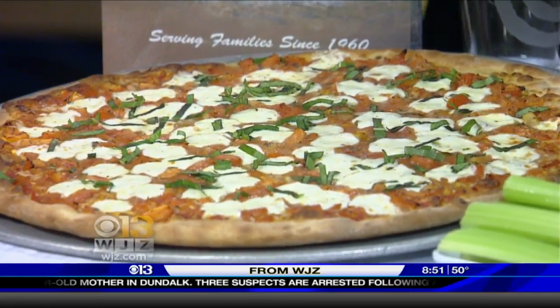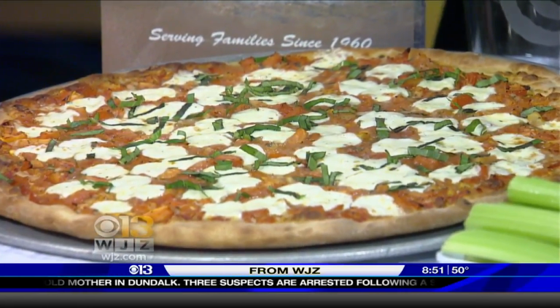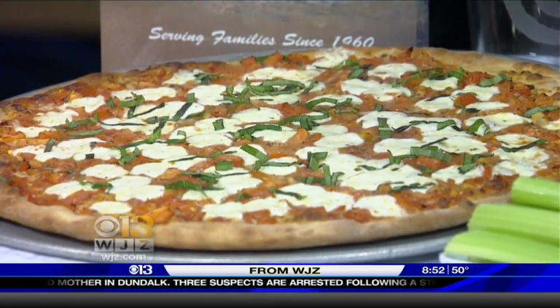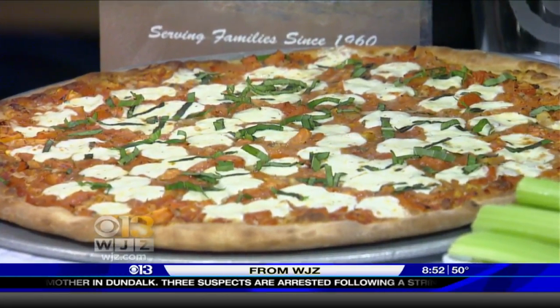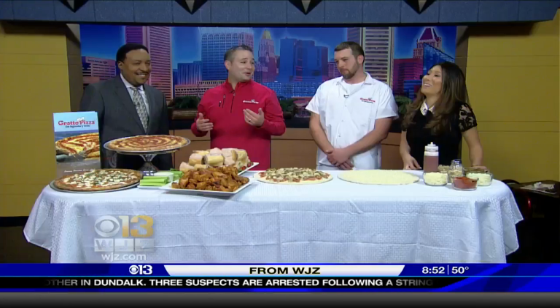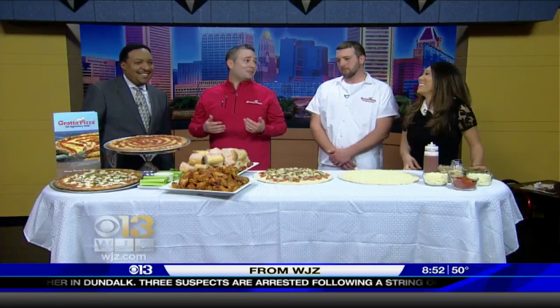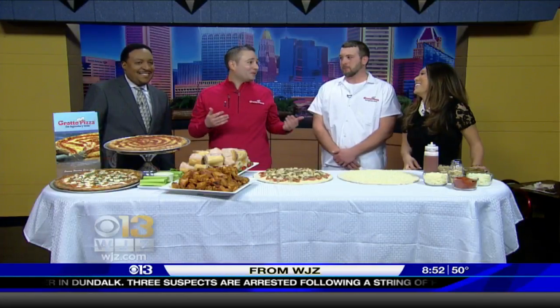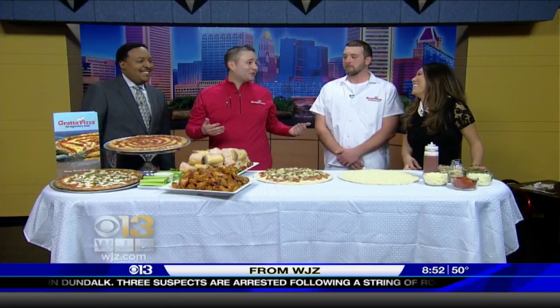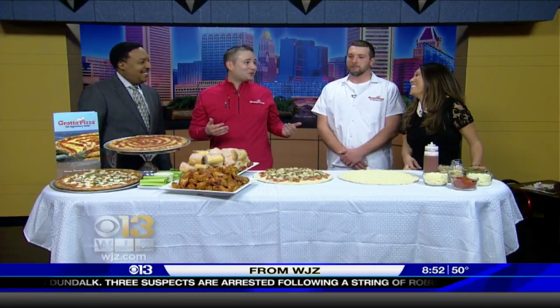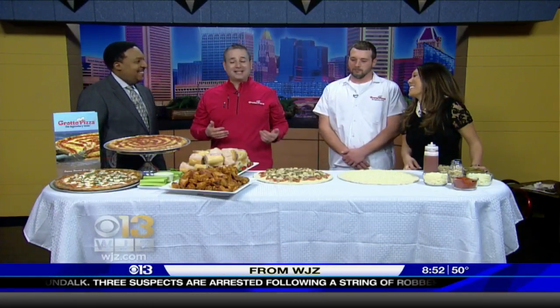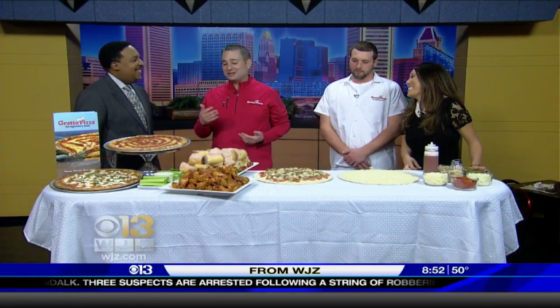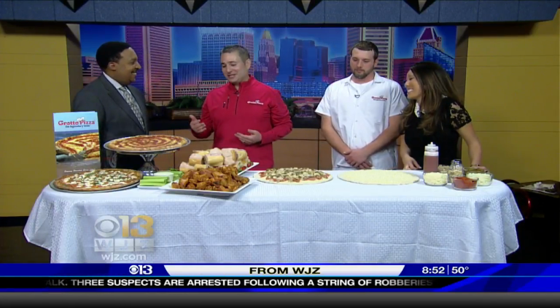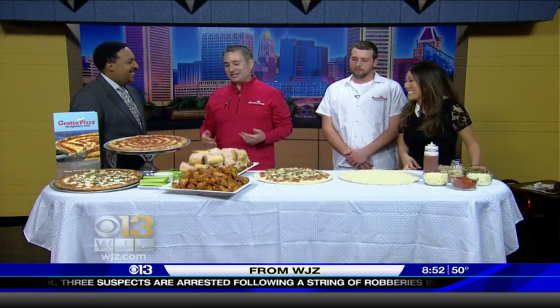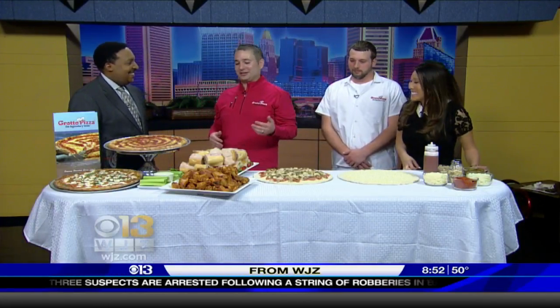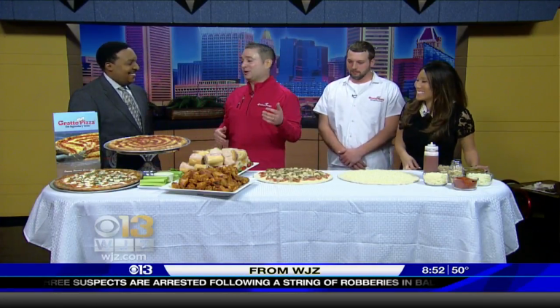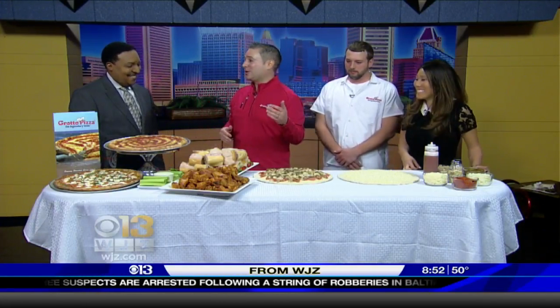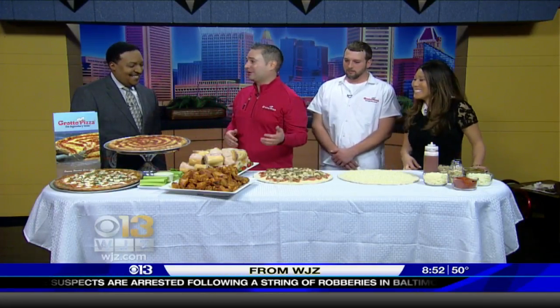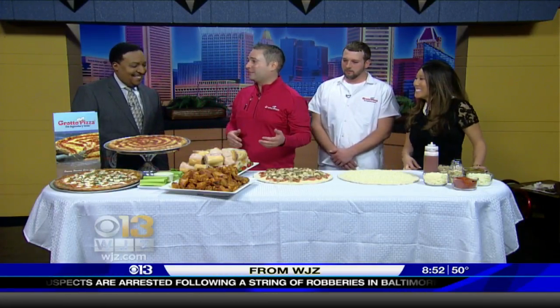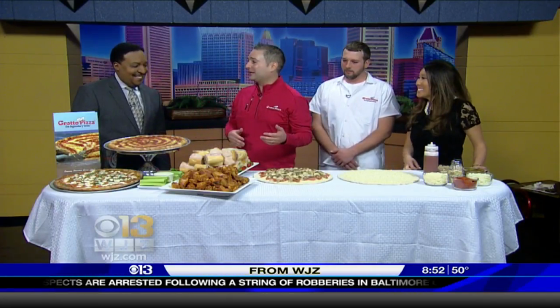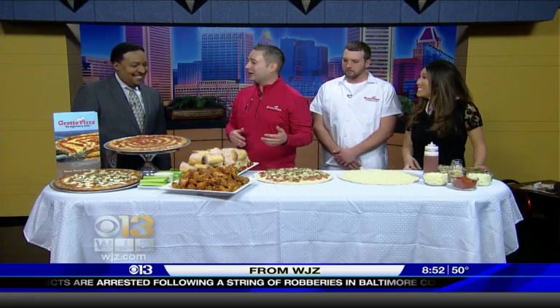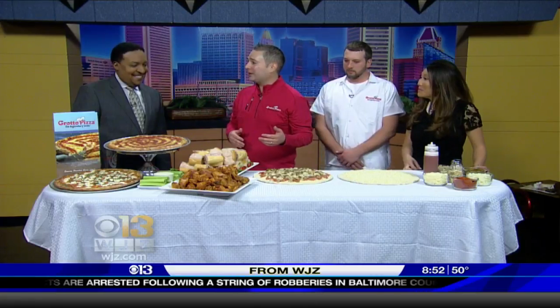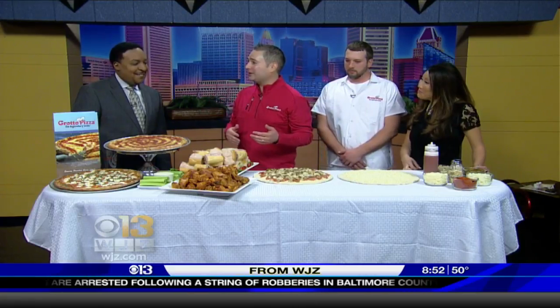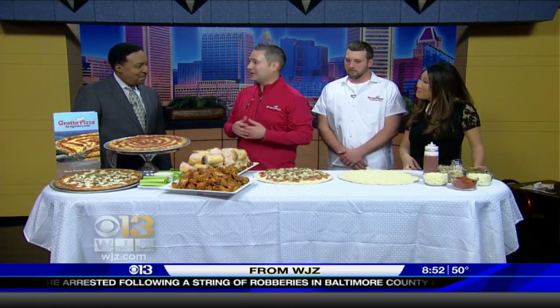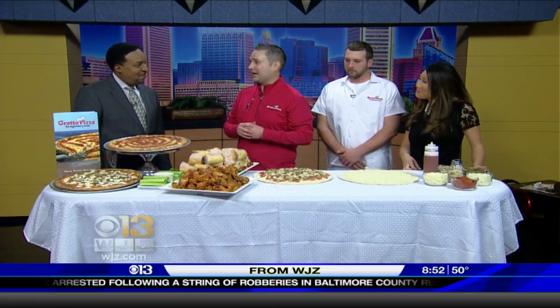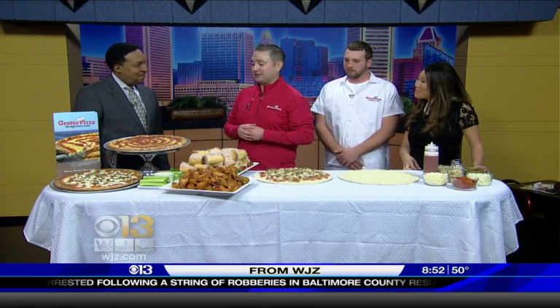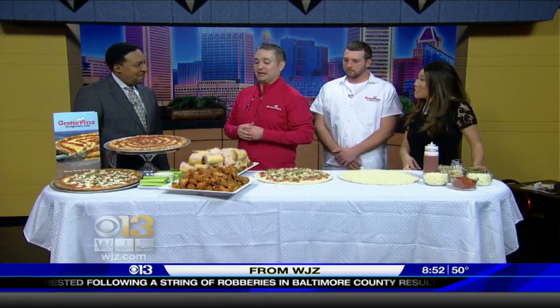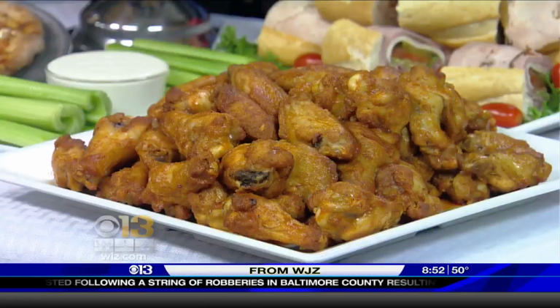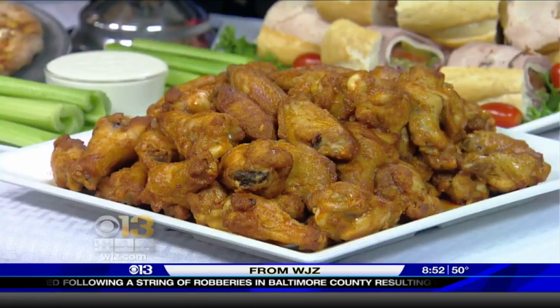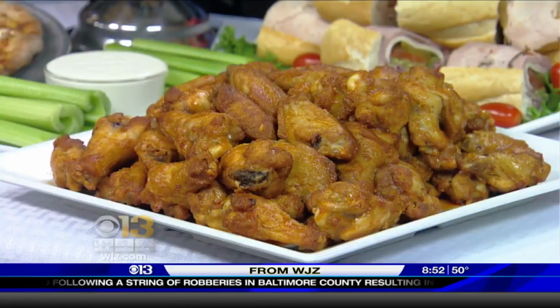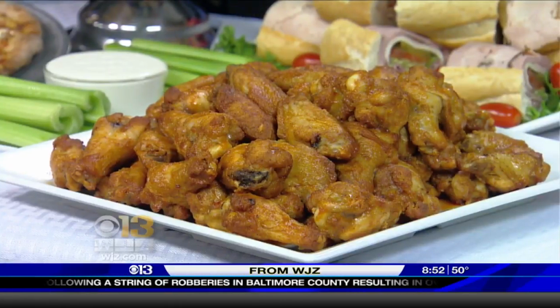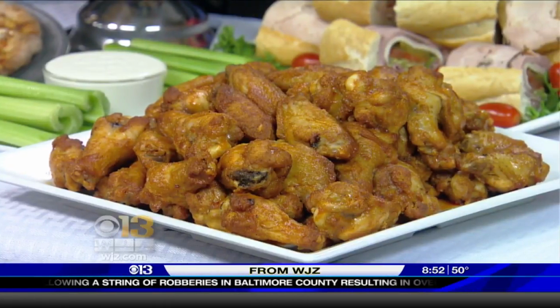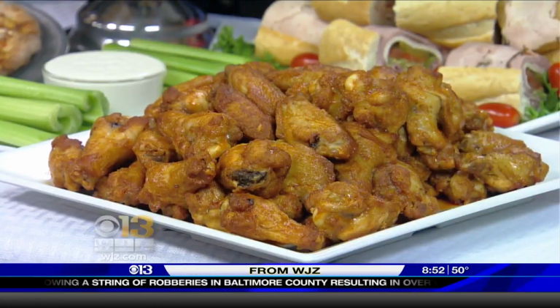And we have wings. With the big game coming up, everybody wants wings and pizza. So we have a big catering menu that you can find at GrottoPizza.com.